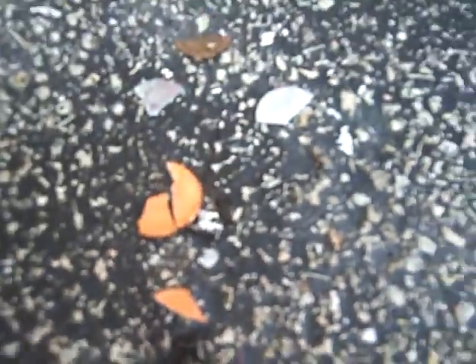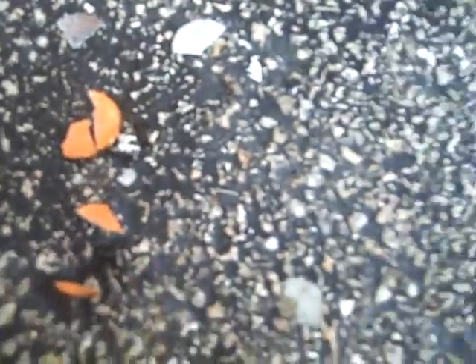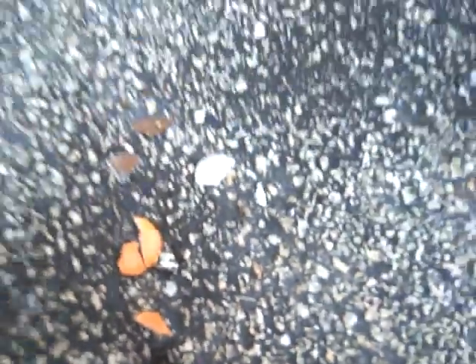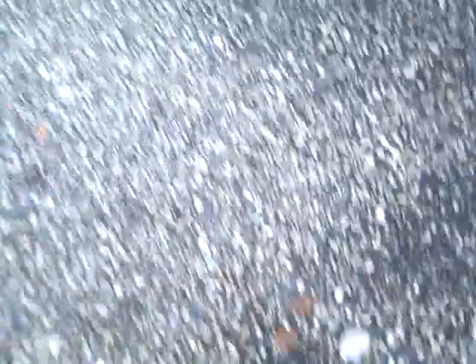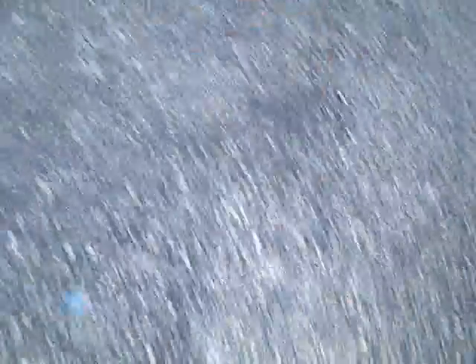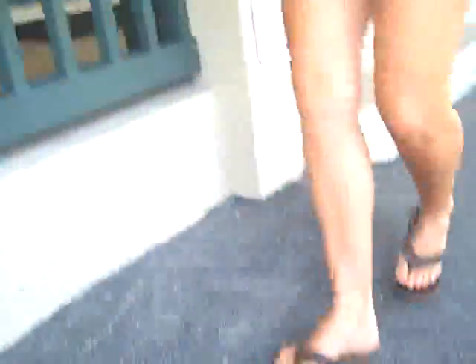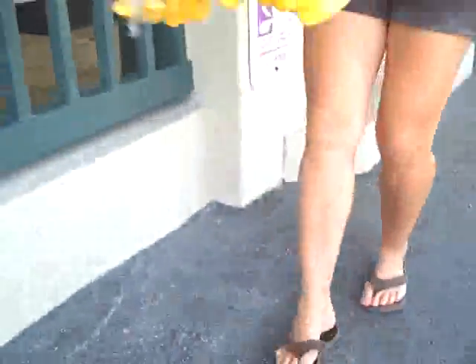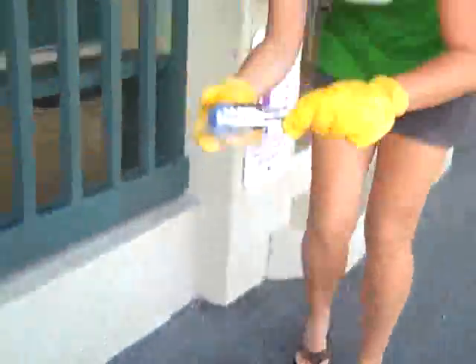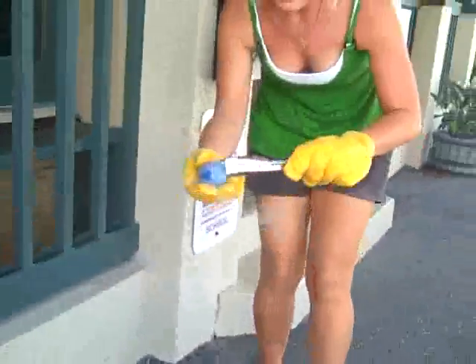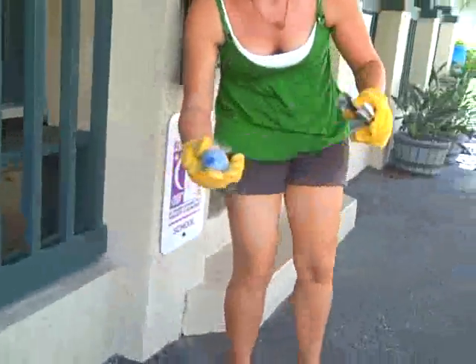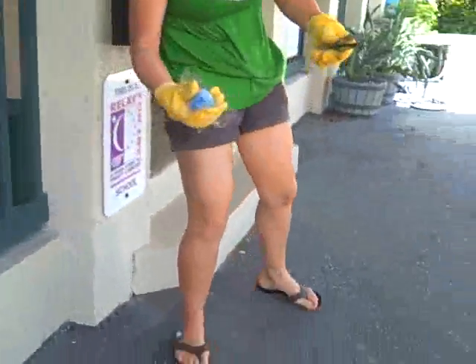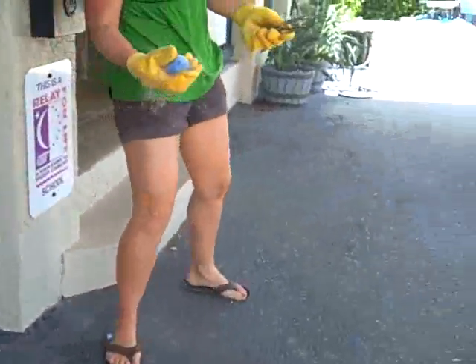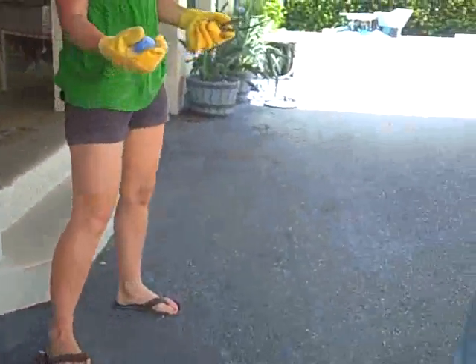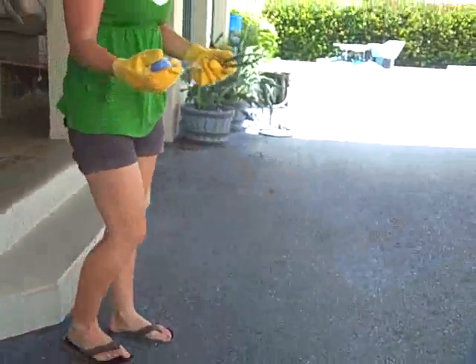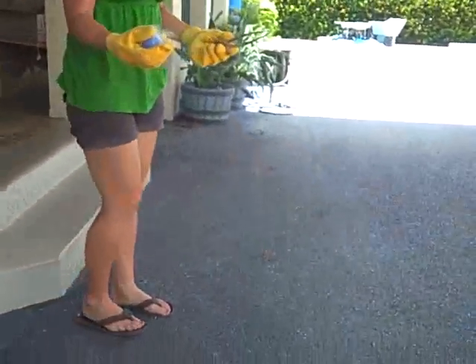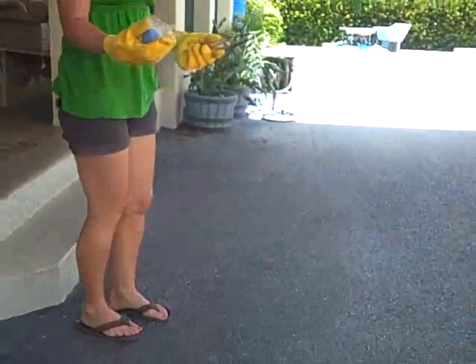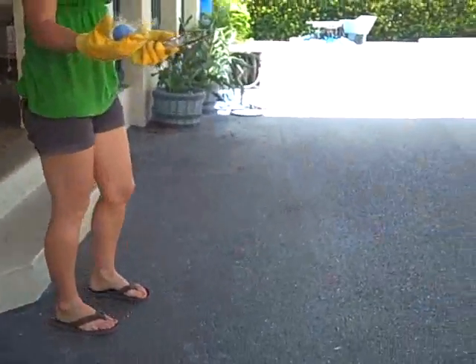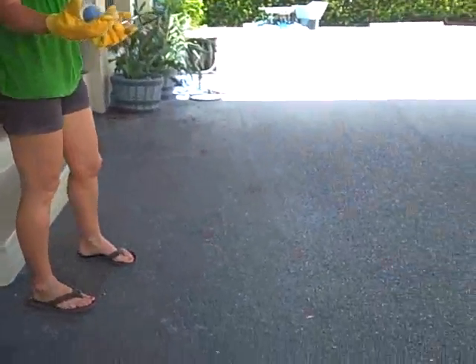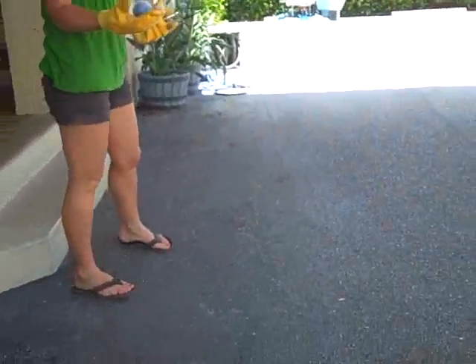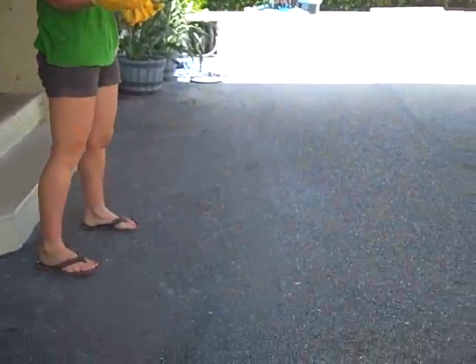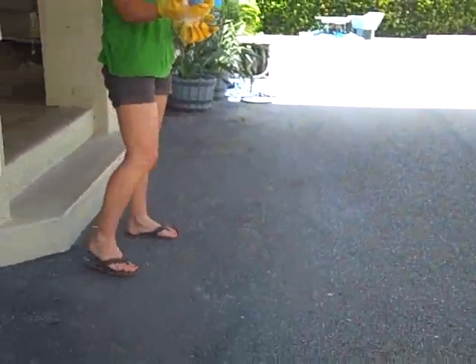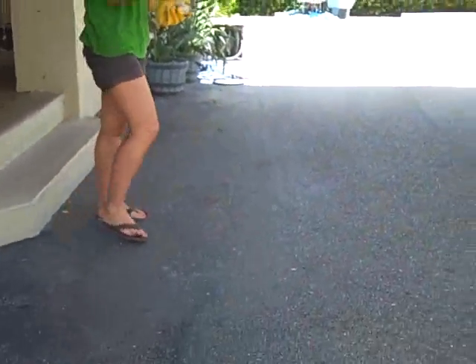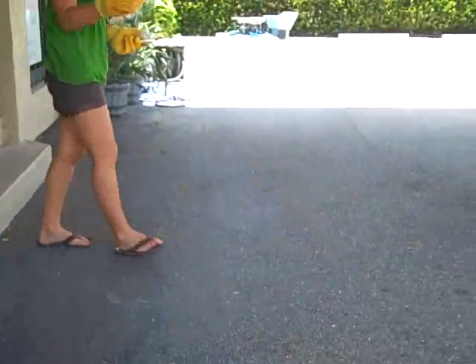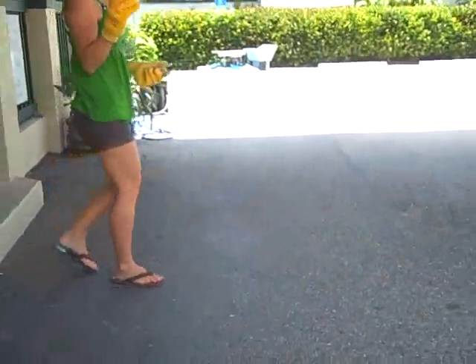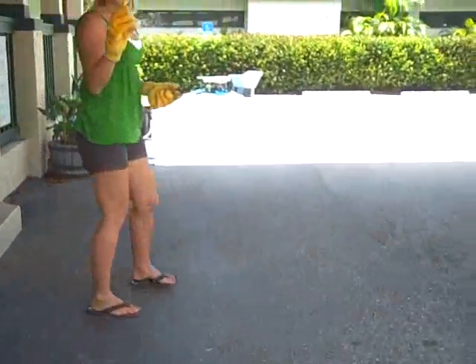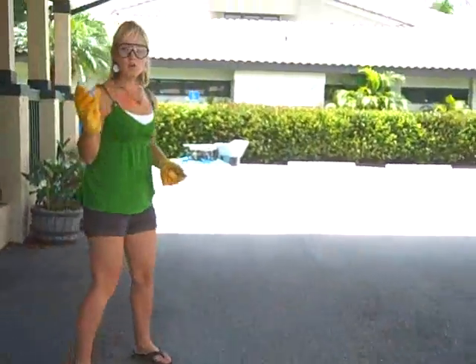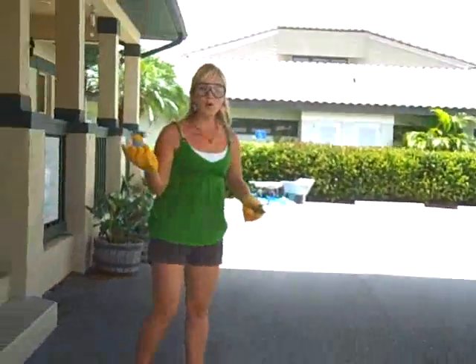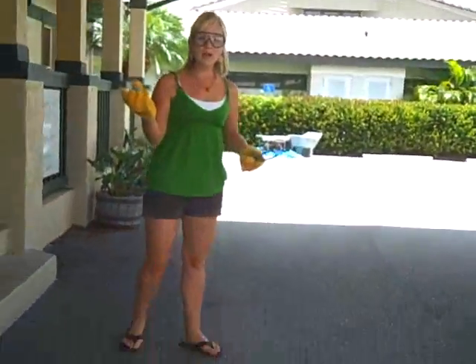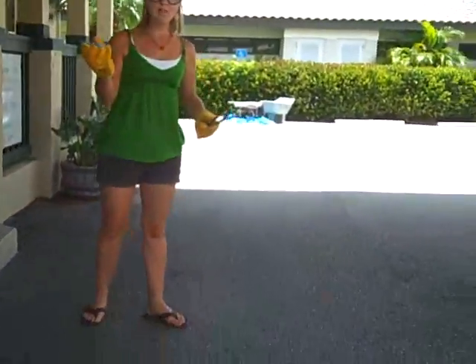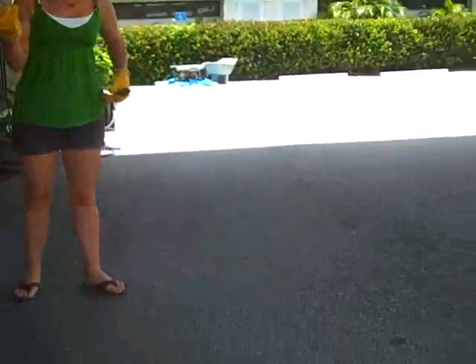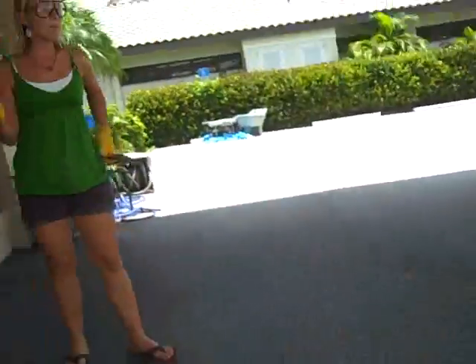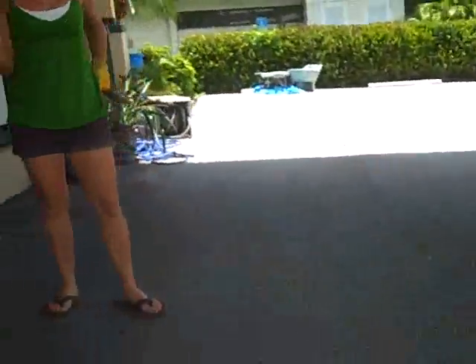Next we have a racquetball. Watch out again — back up, back up. A normal racquetball, and go about it.